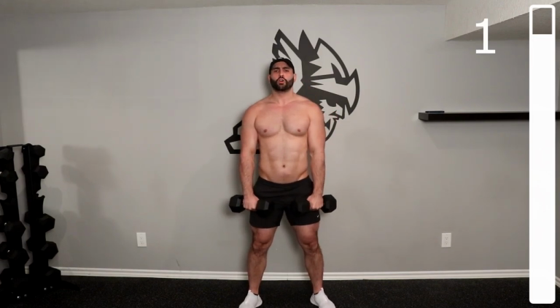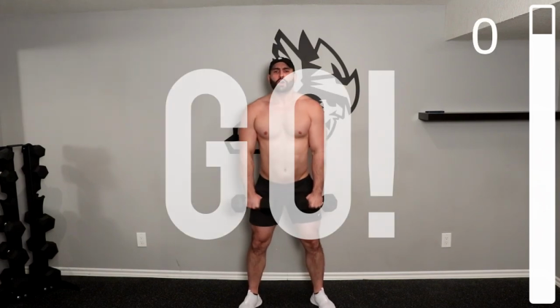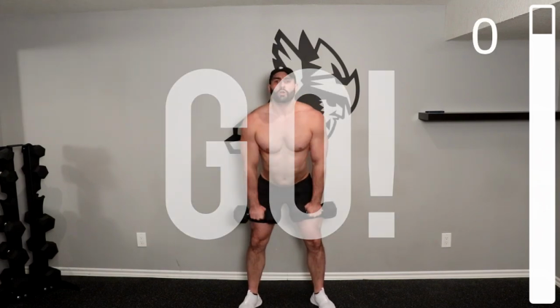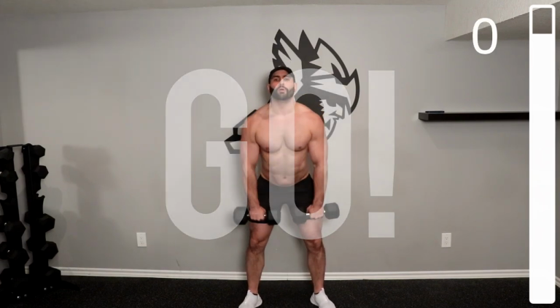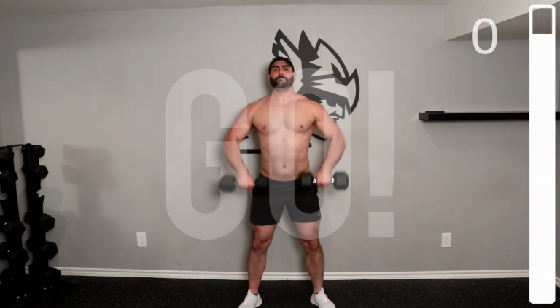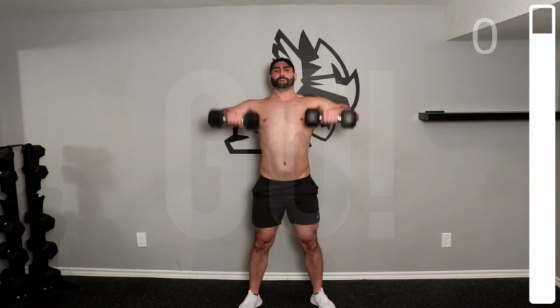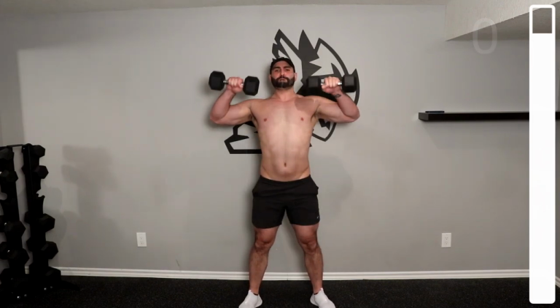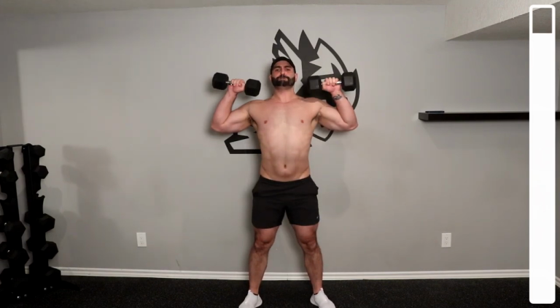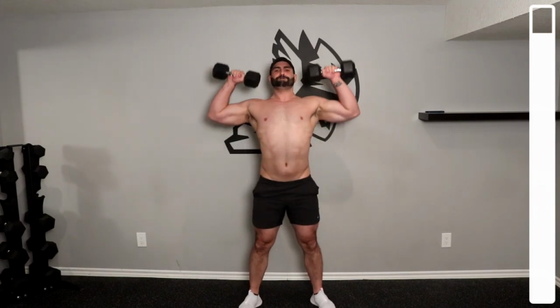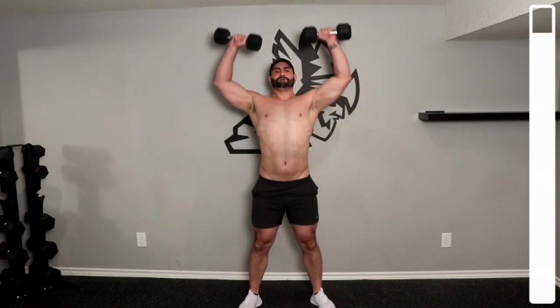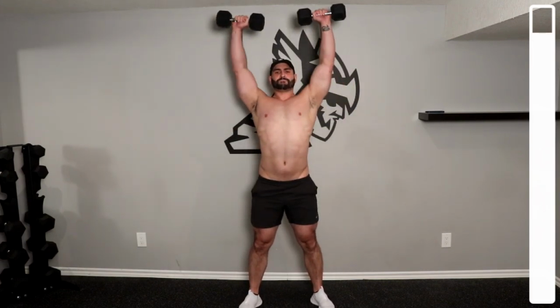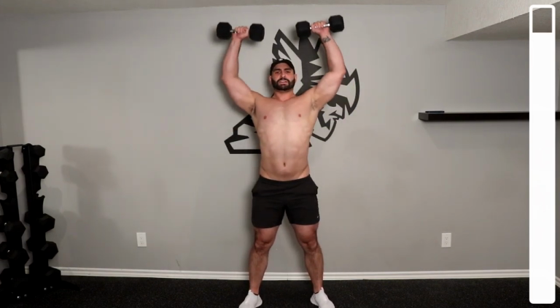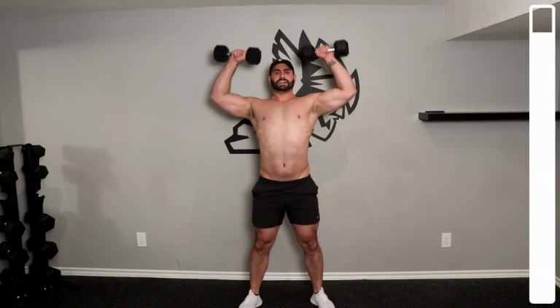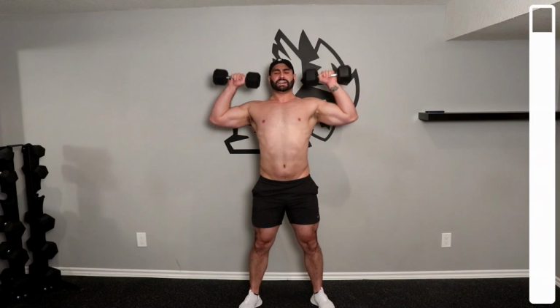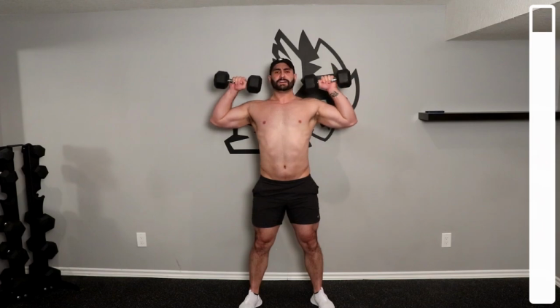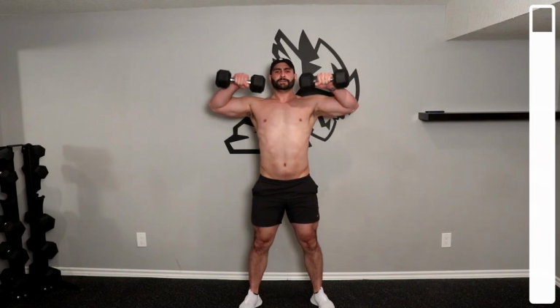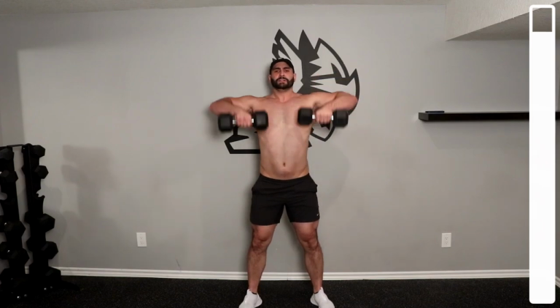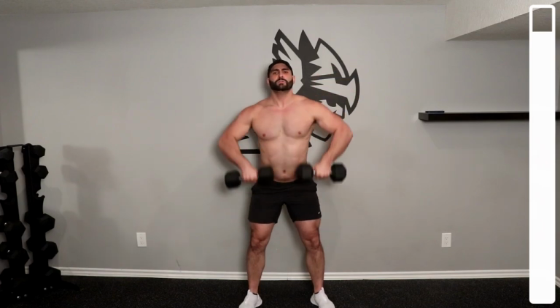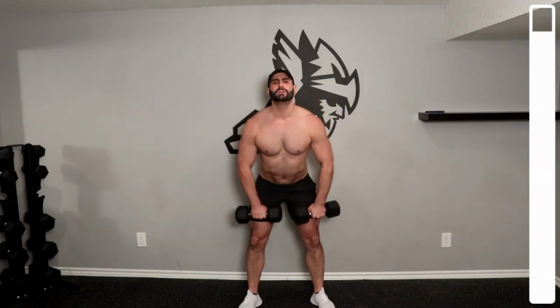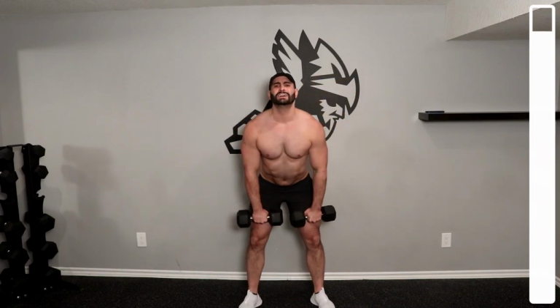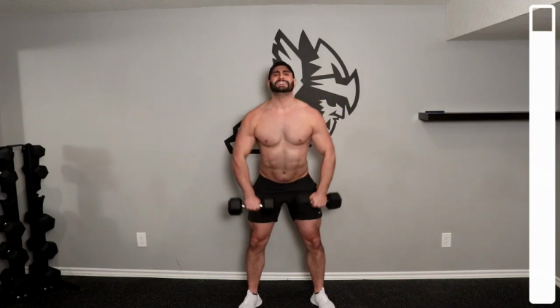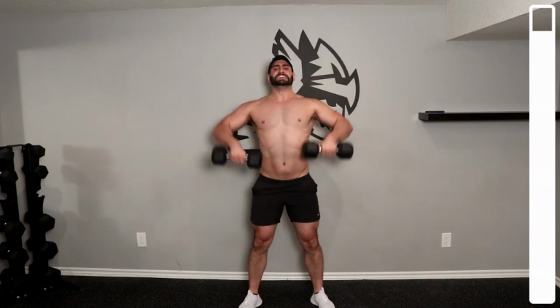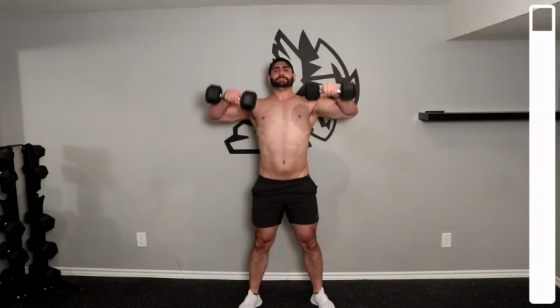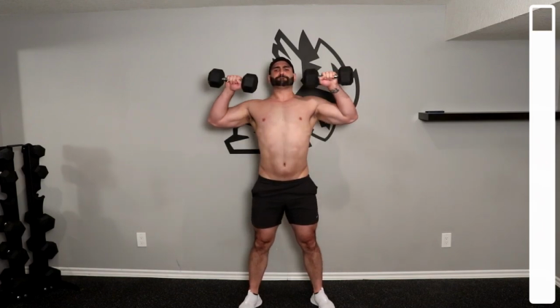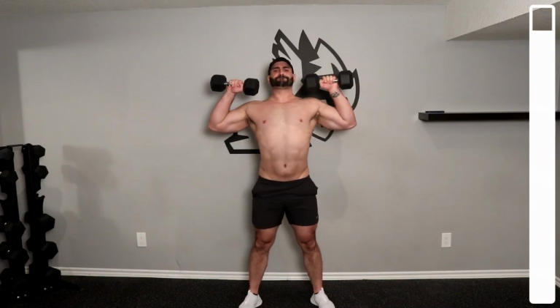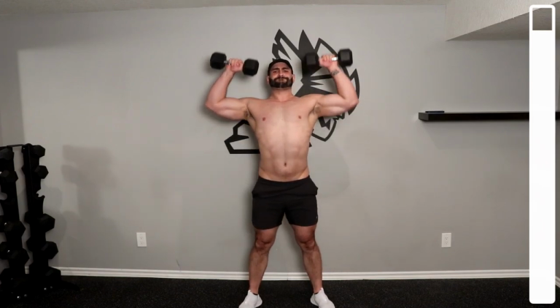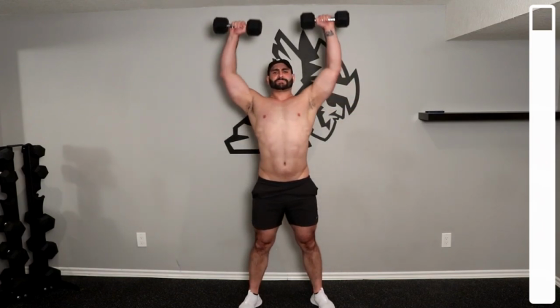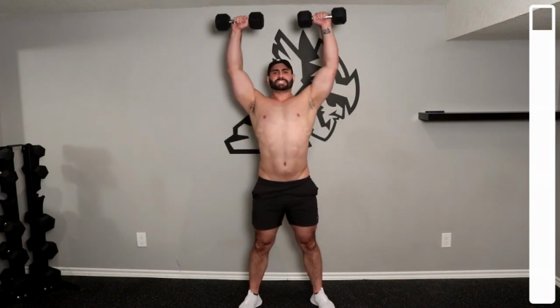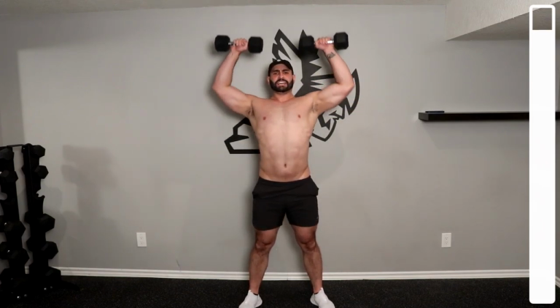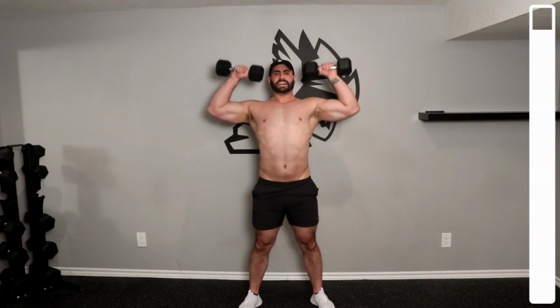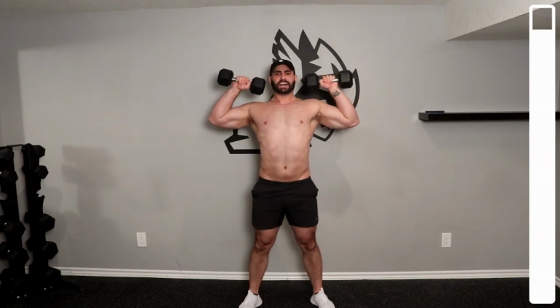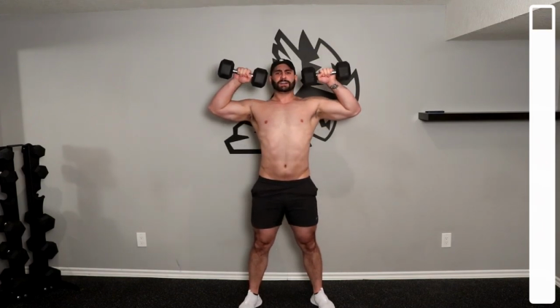Again, we'll be performing the clean and press to finish the workout off. 30 seconds and you're done. Keep pushing.